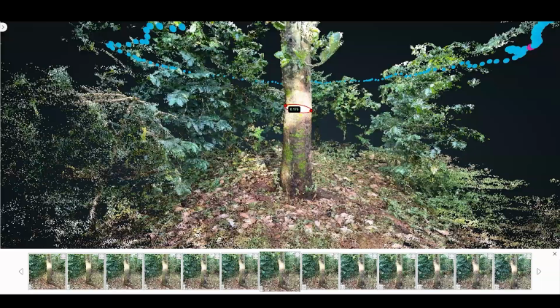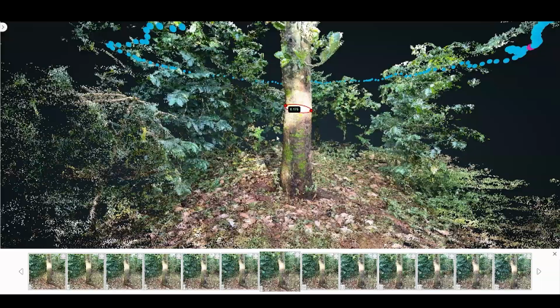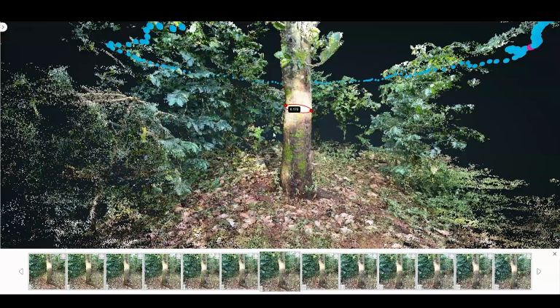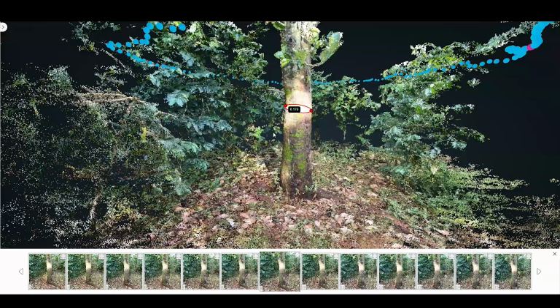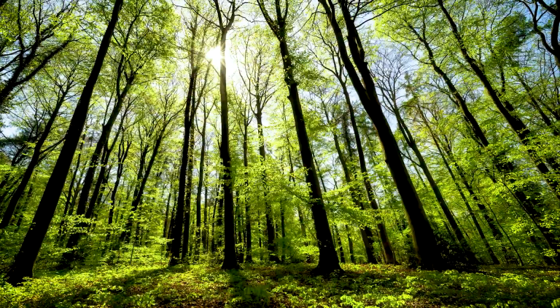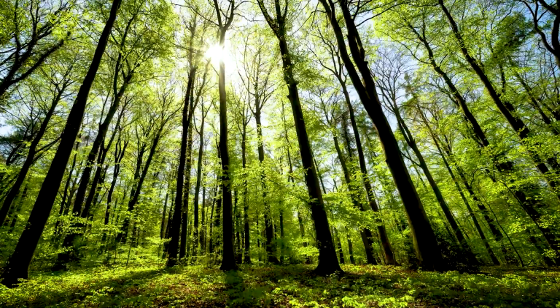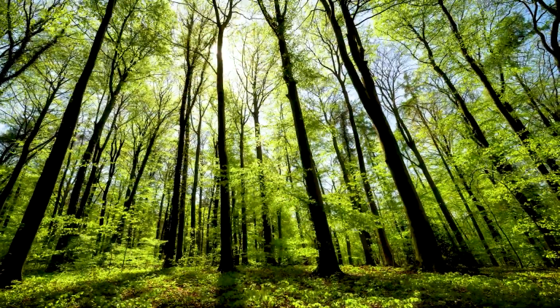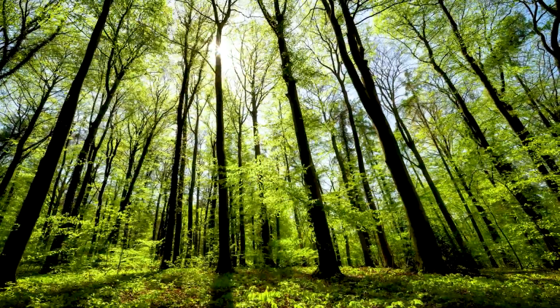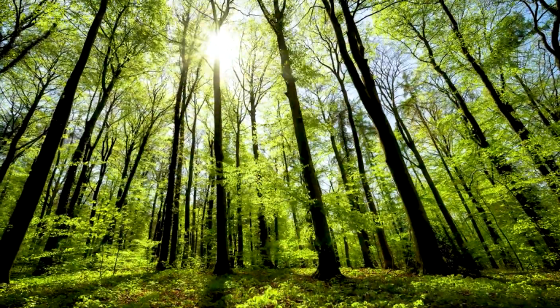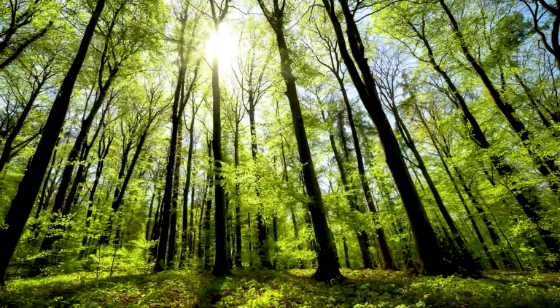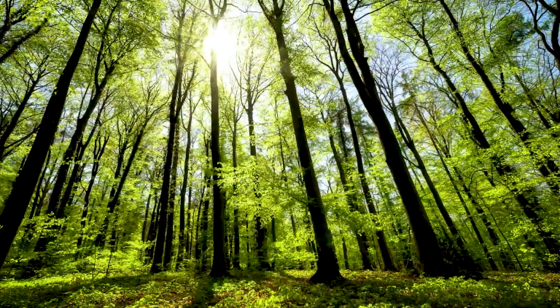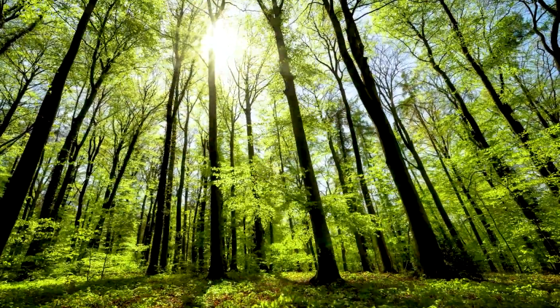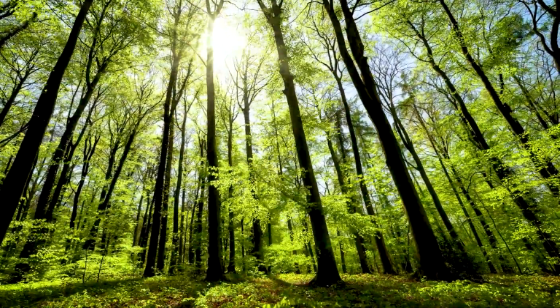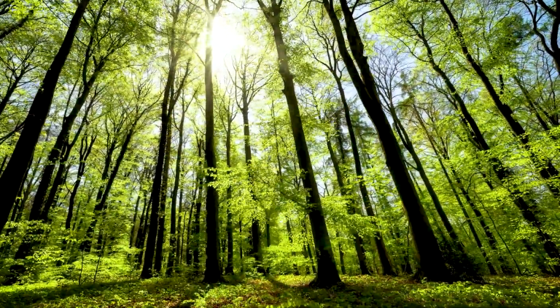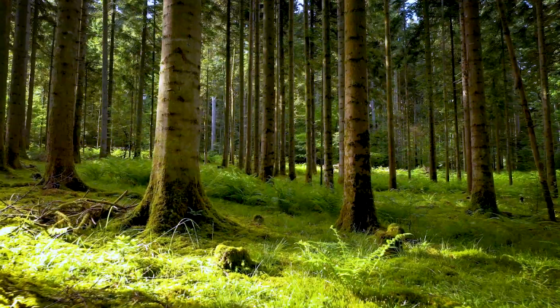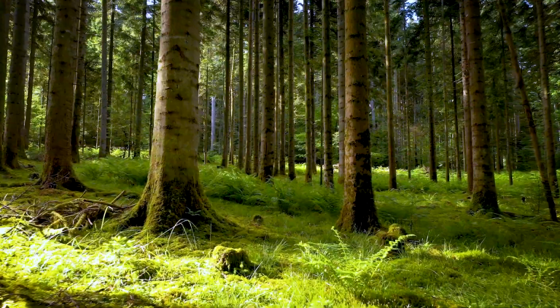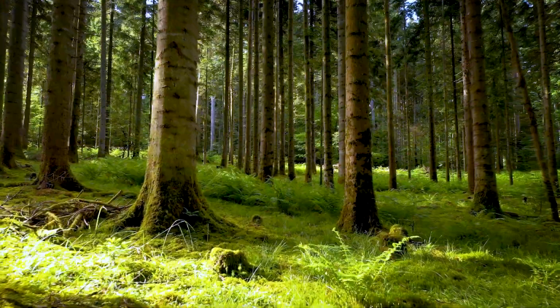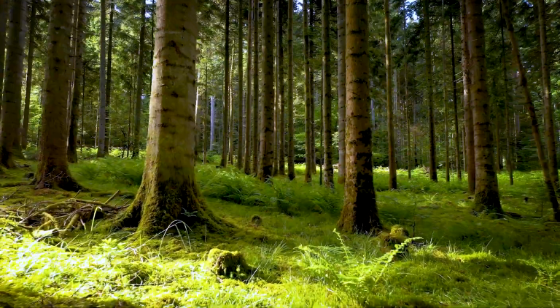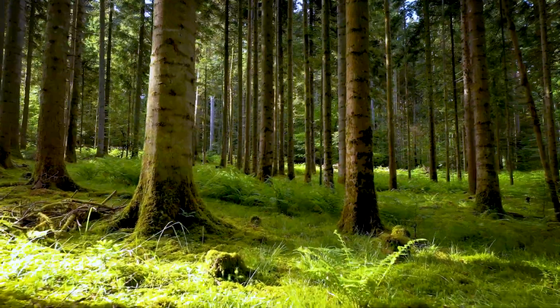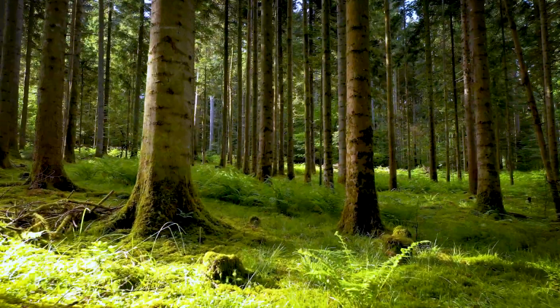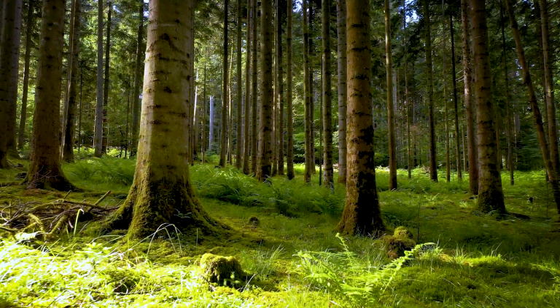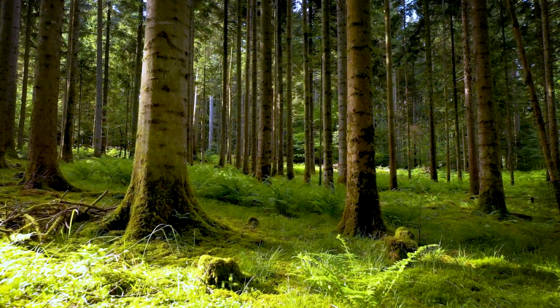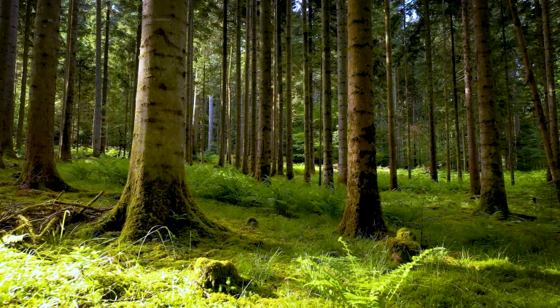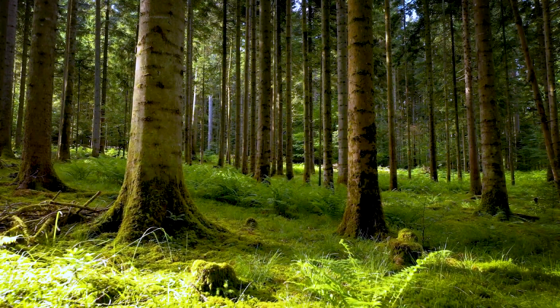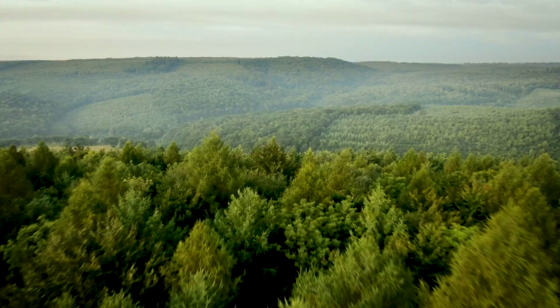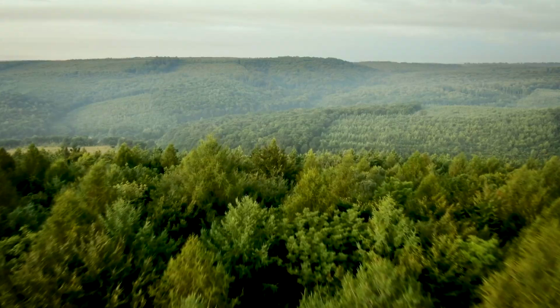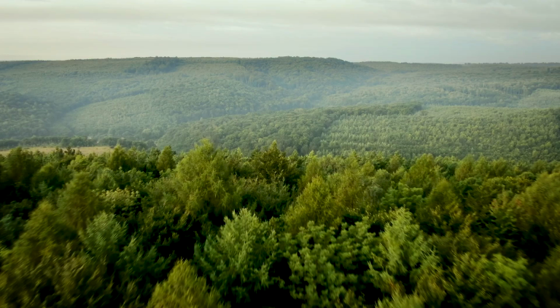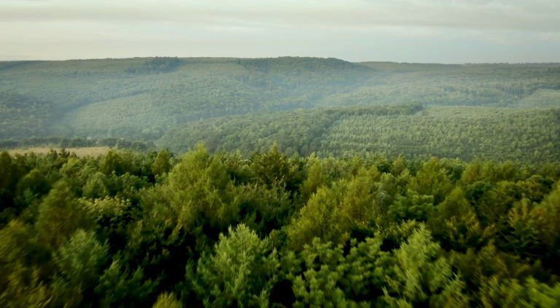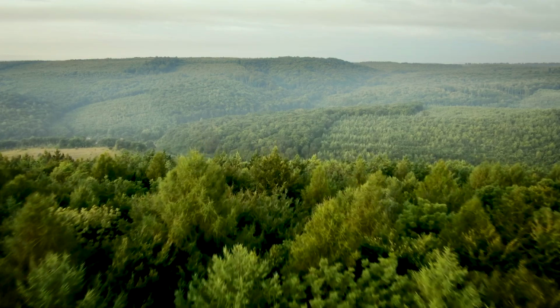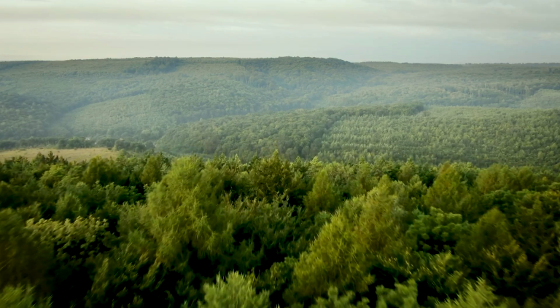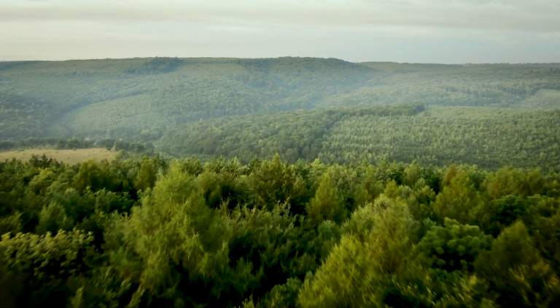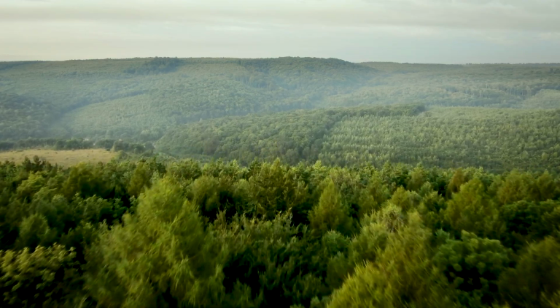Our team is transforming how we measure, analyze, and comprehend the natural world.